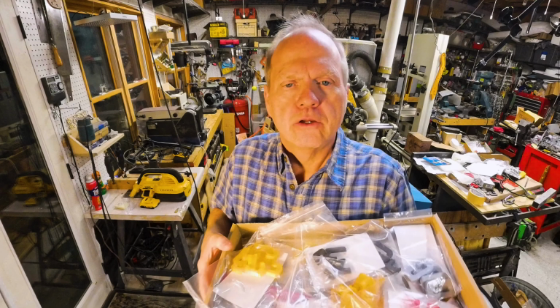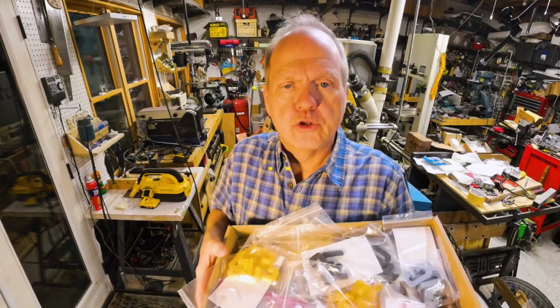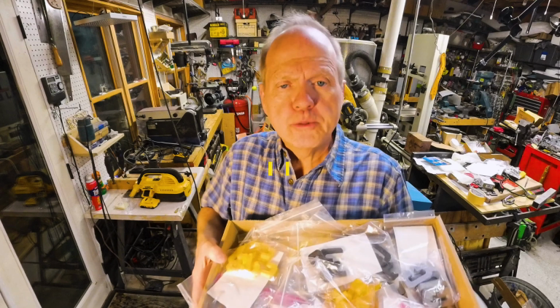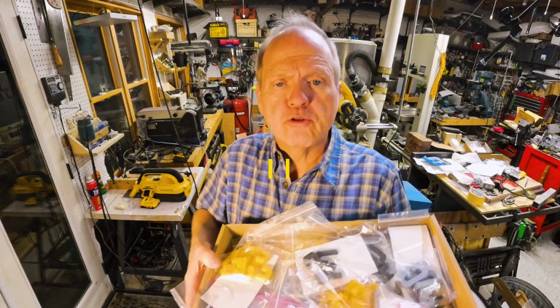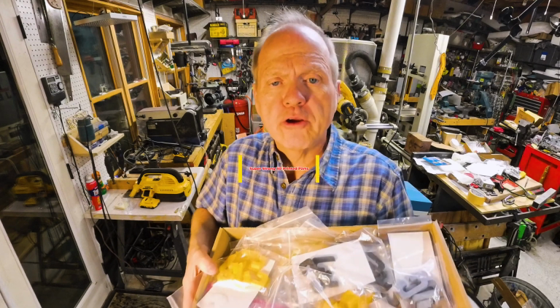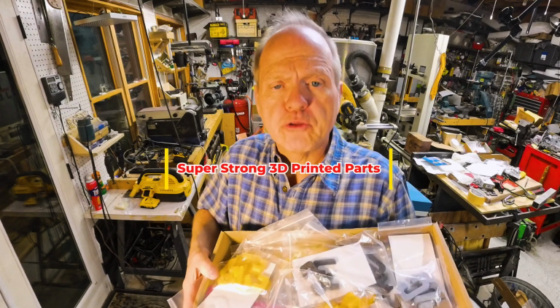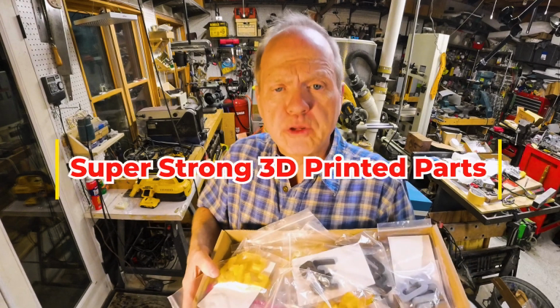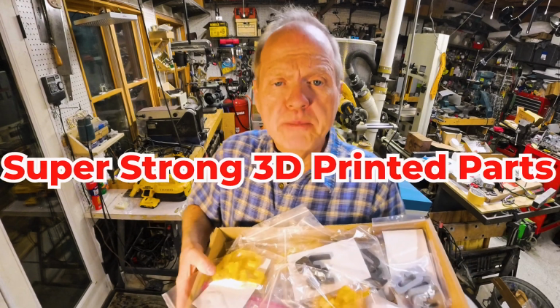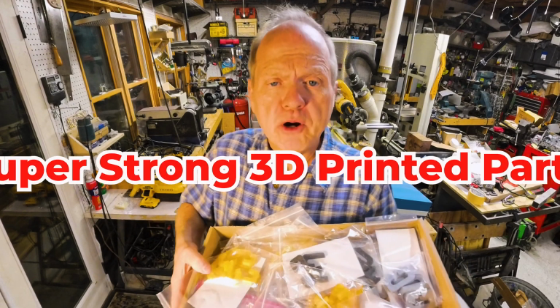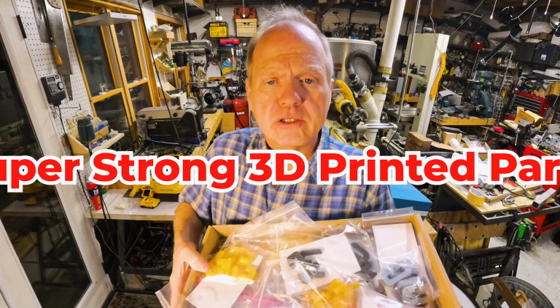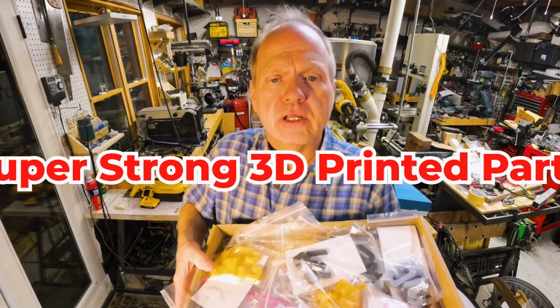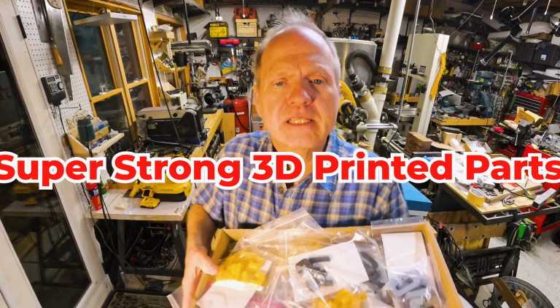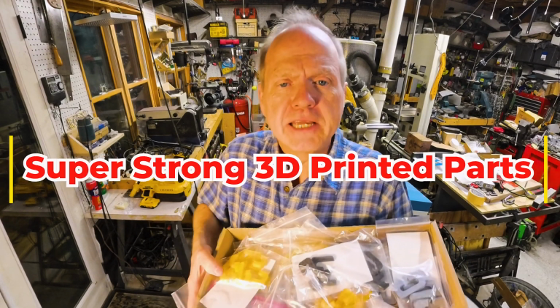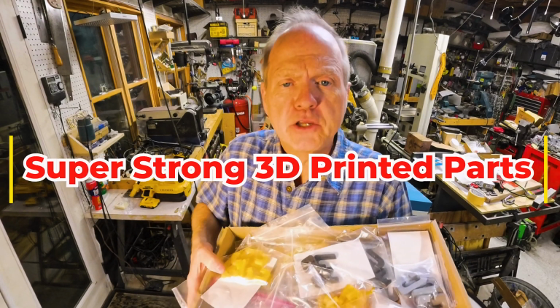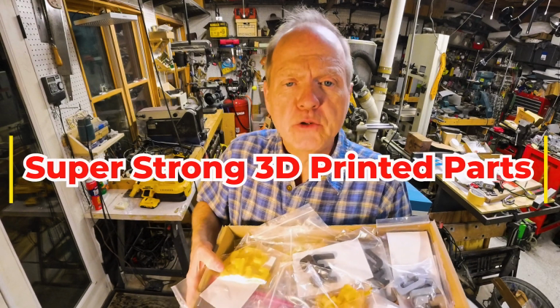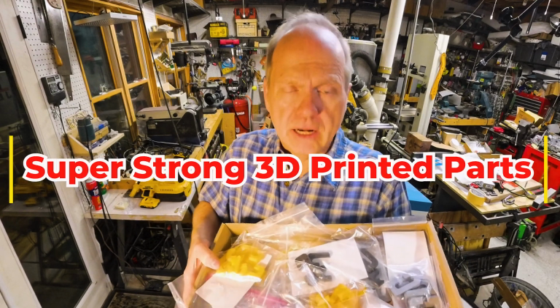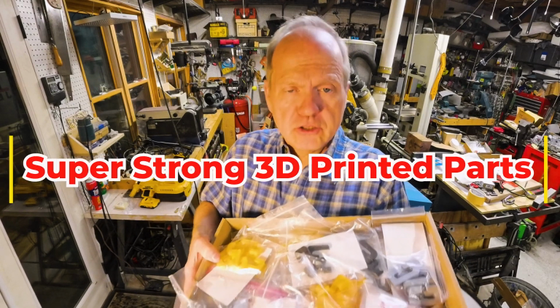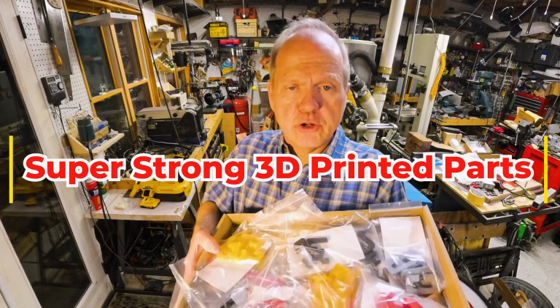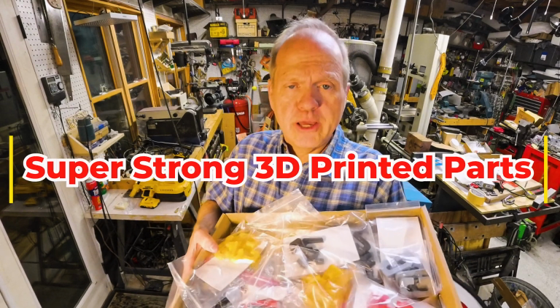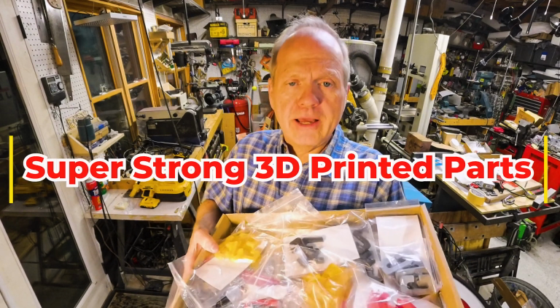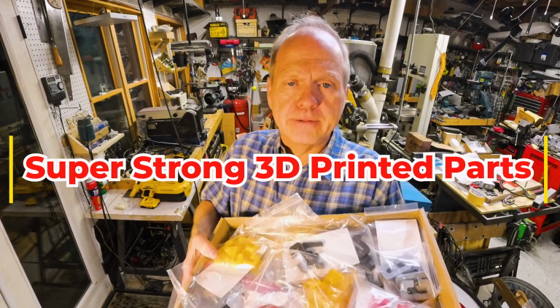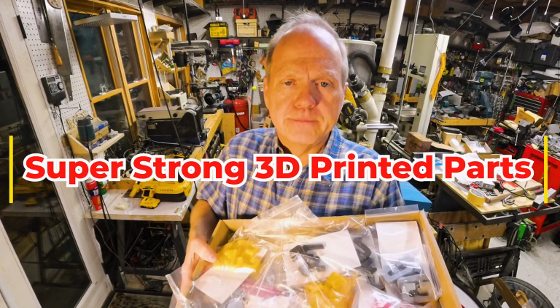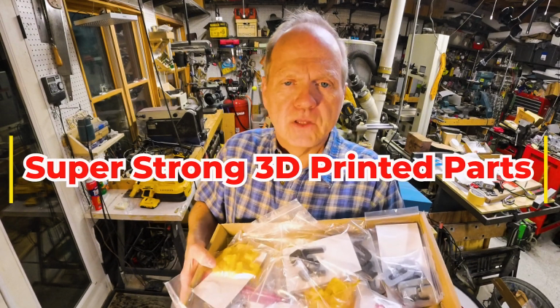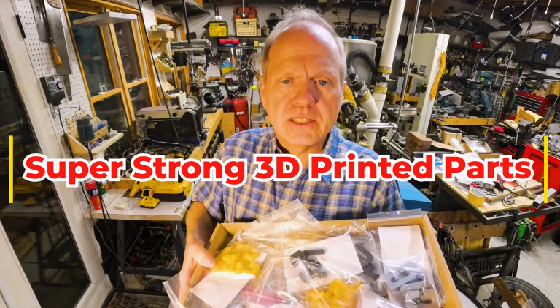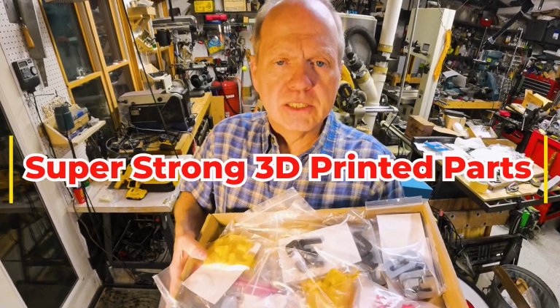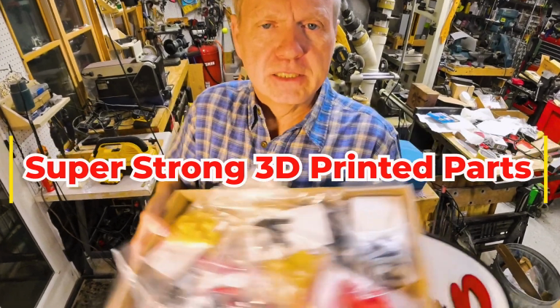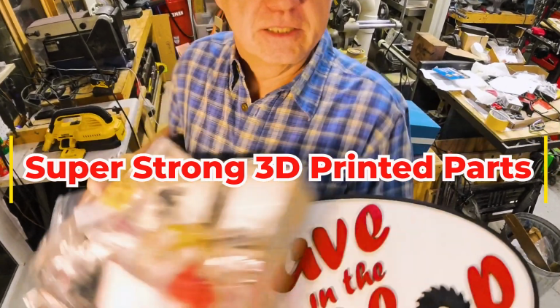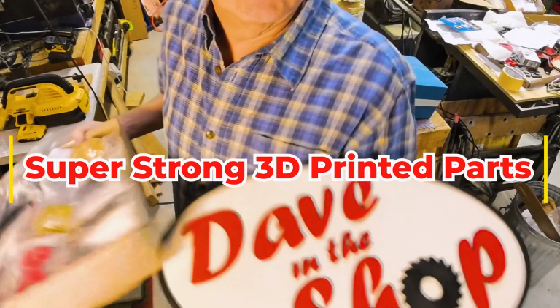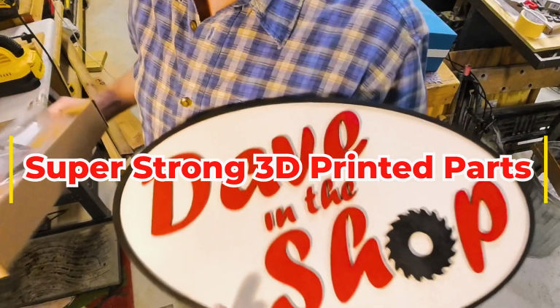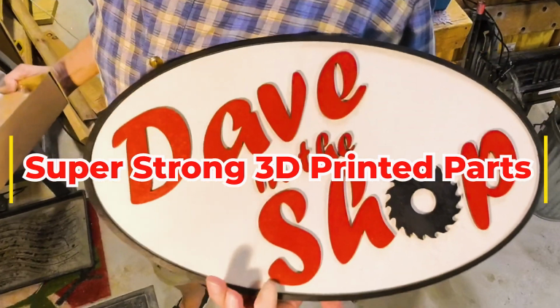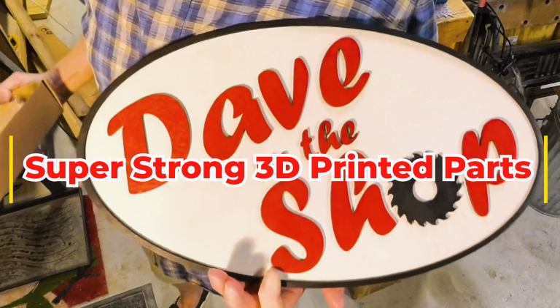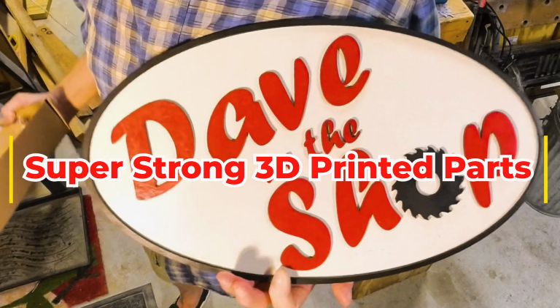Super strong 3D parts — stay tuned and I'll show you how. This is Dave in the shop.